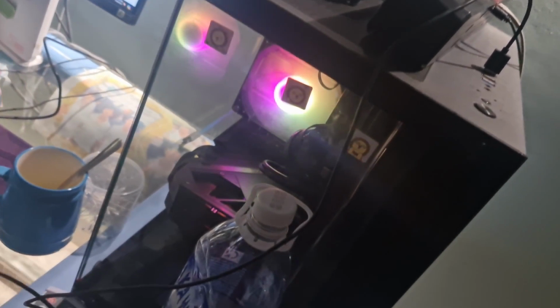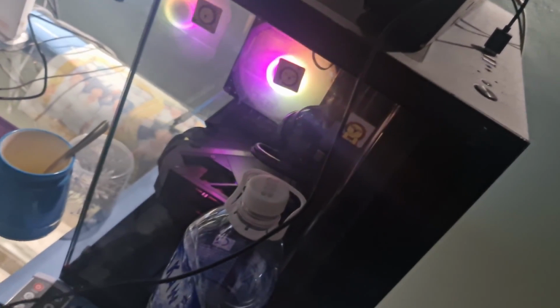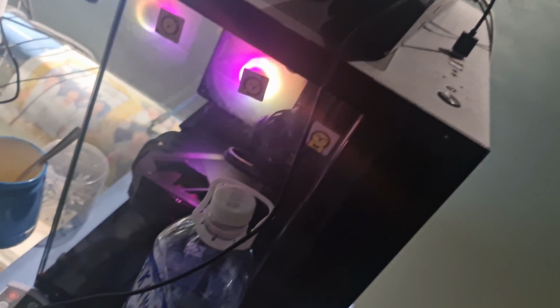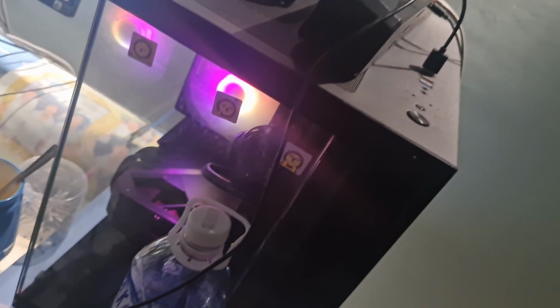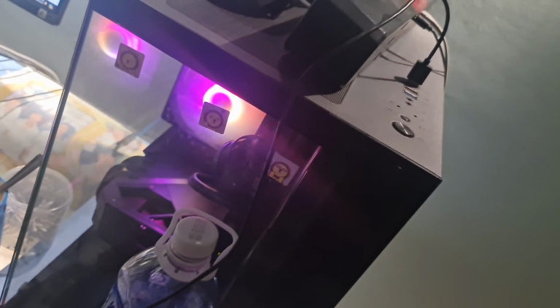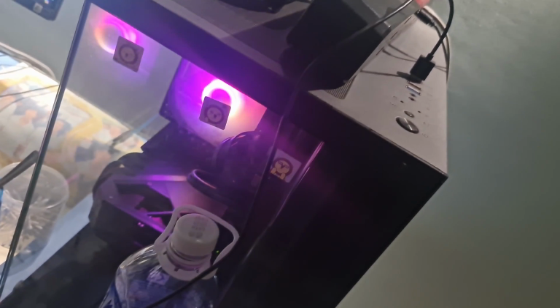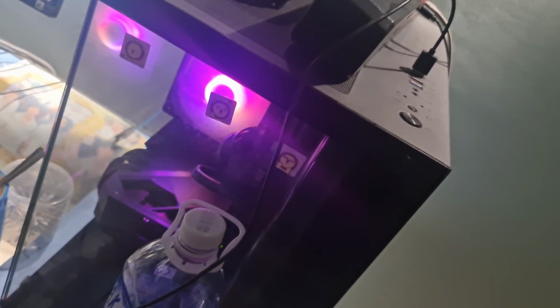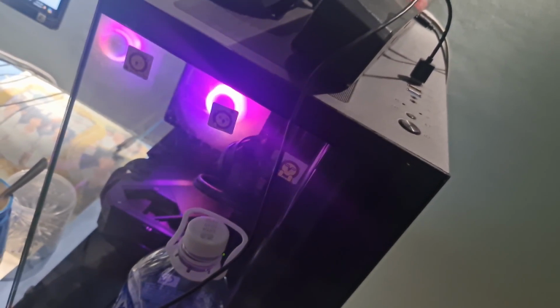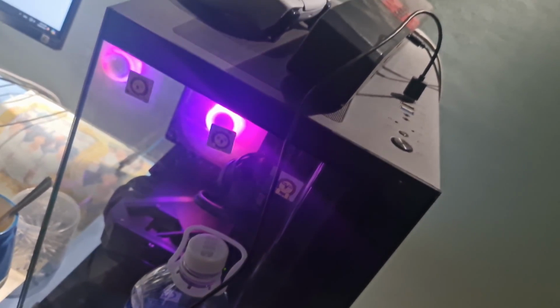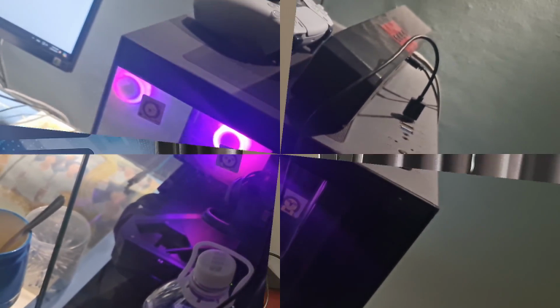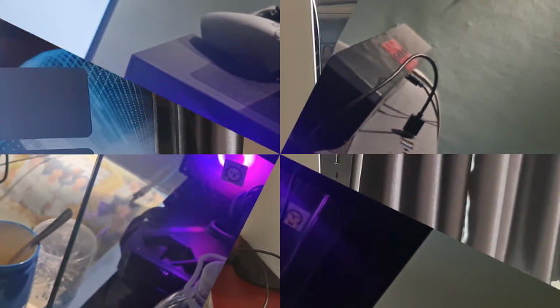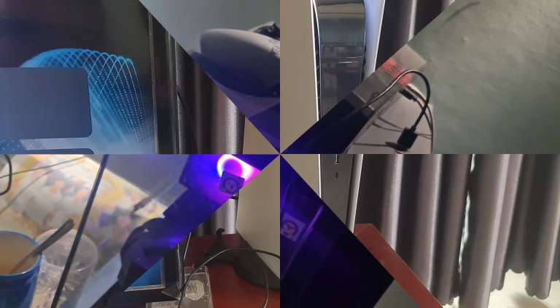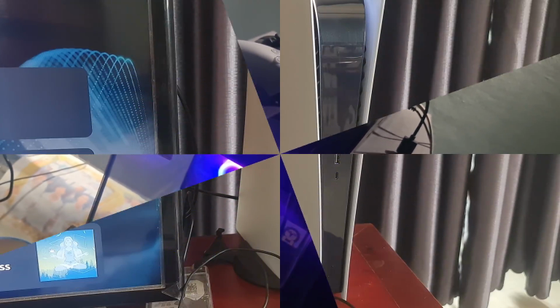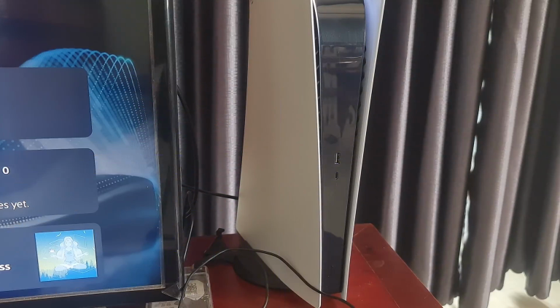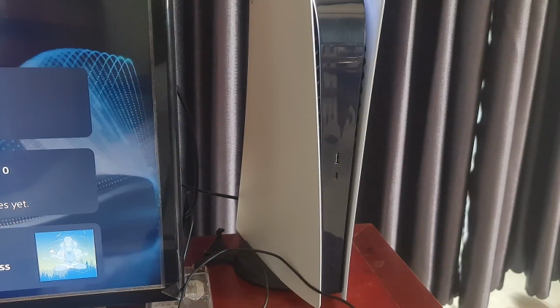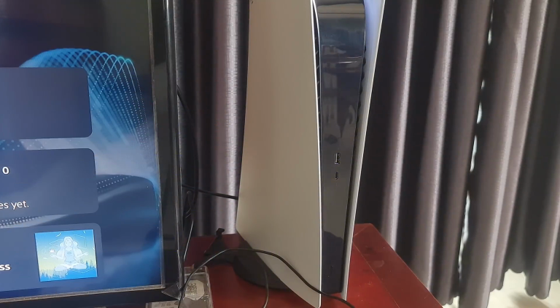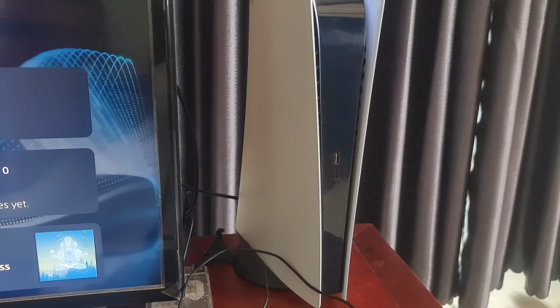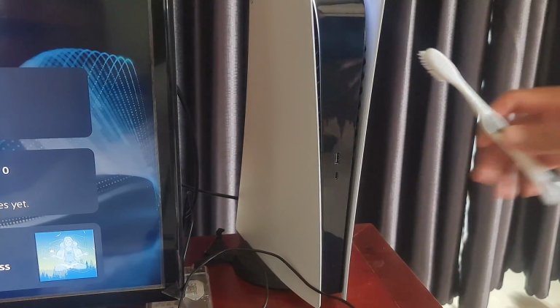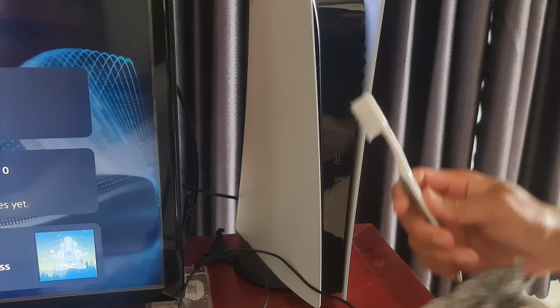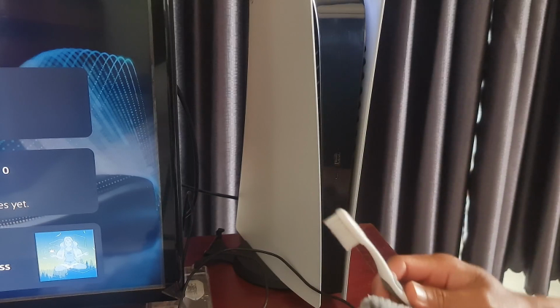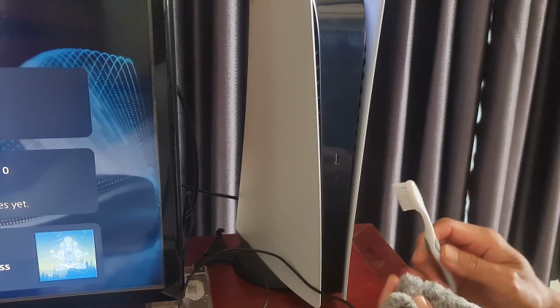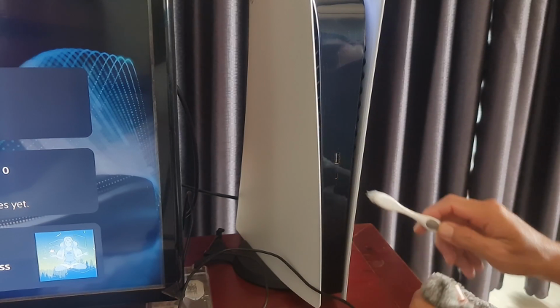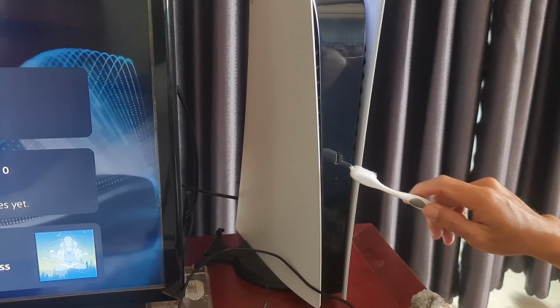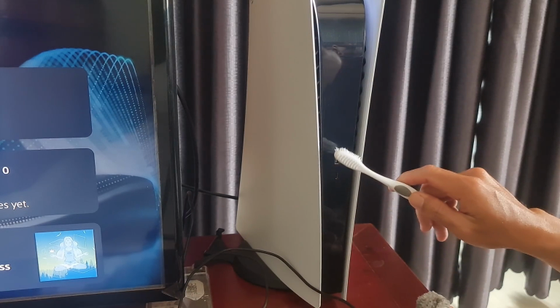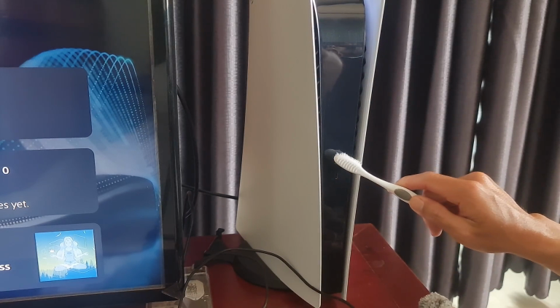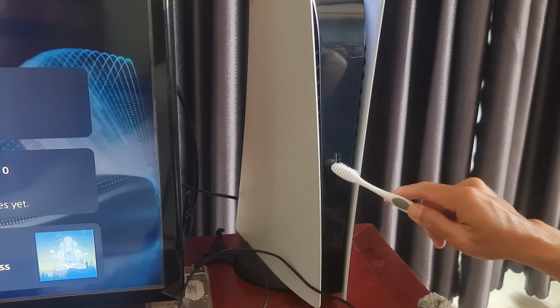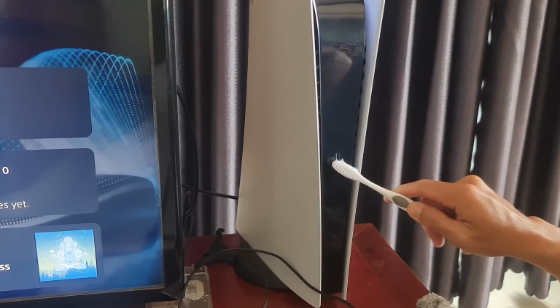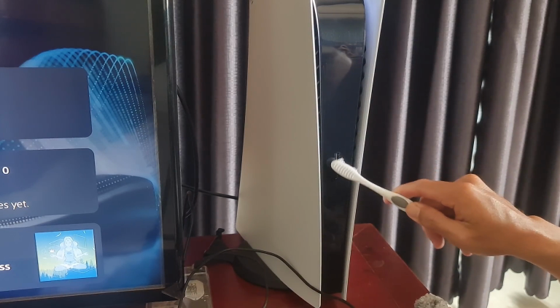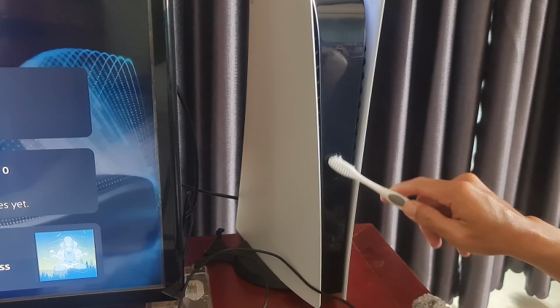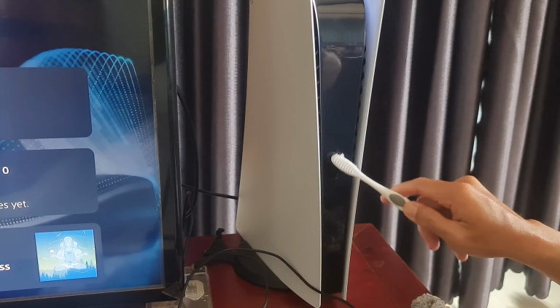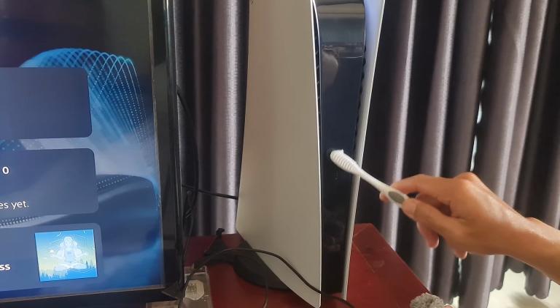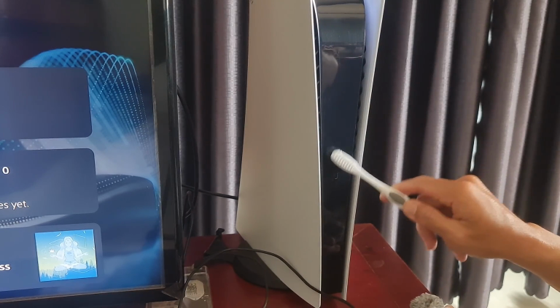In case it works on the computer, then try cleaning the USB ports on the PS5, and best of all, clean all the dirt on your PS5.